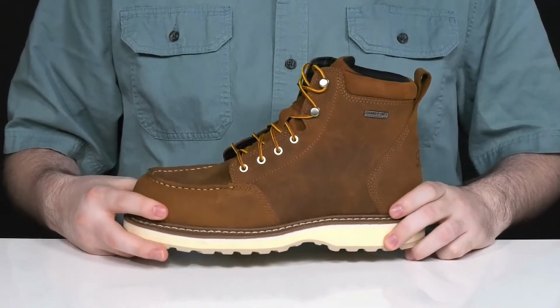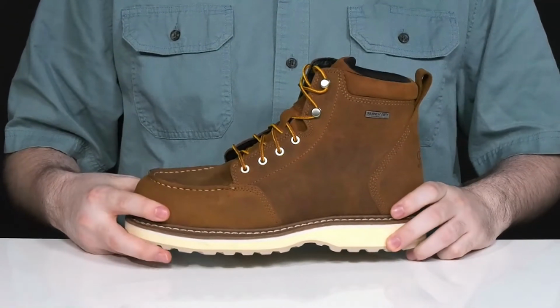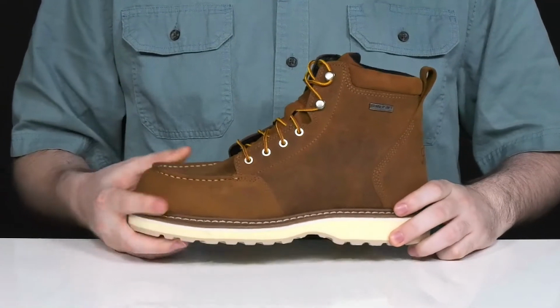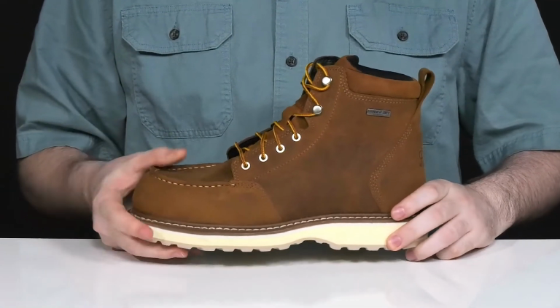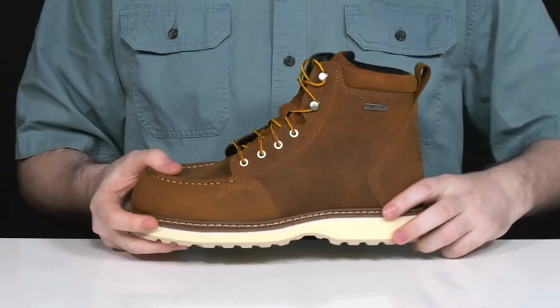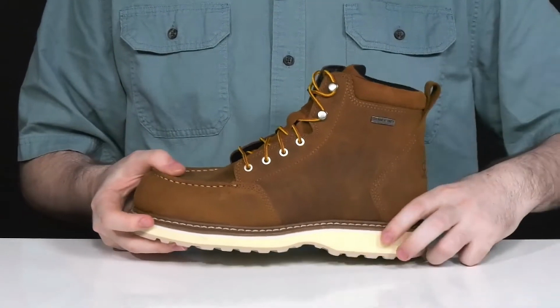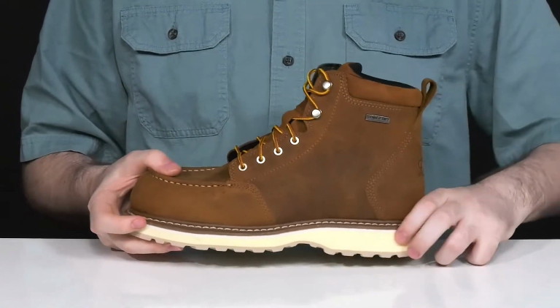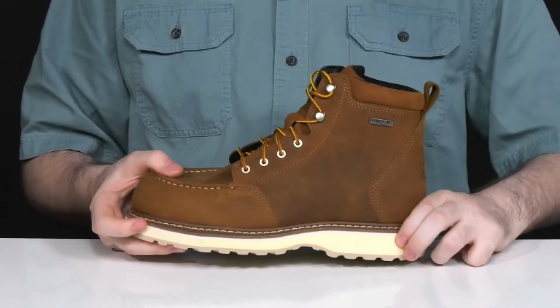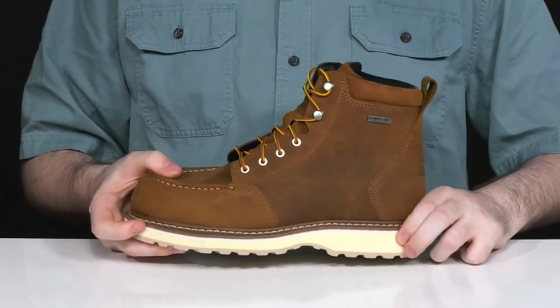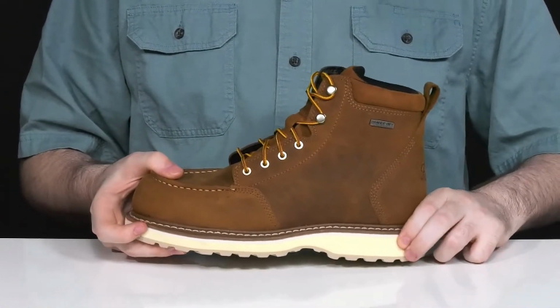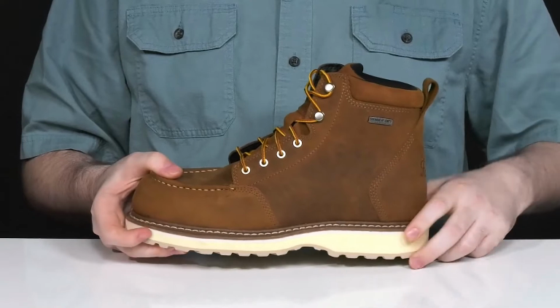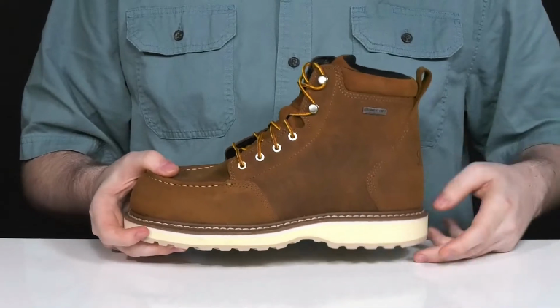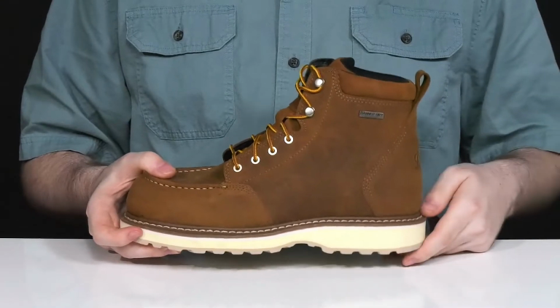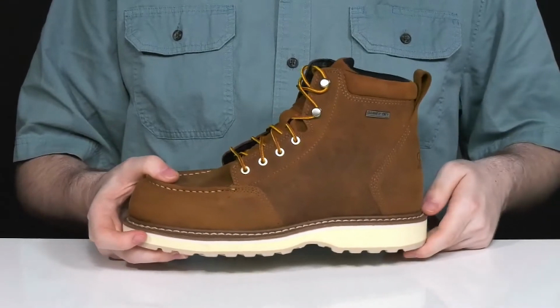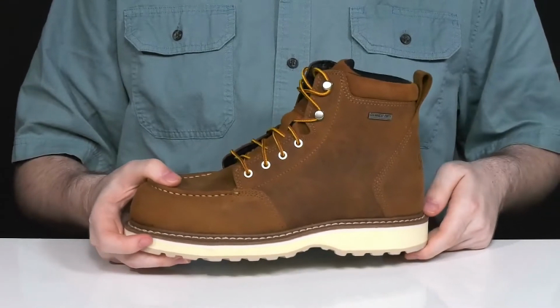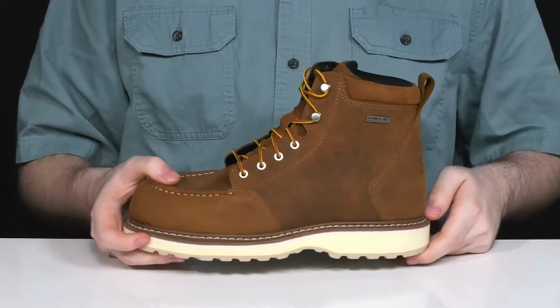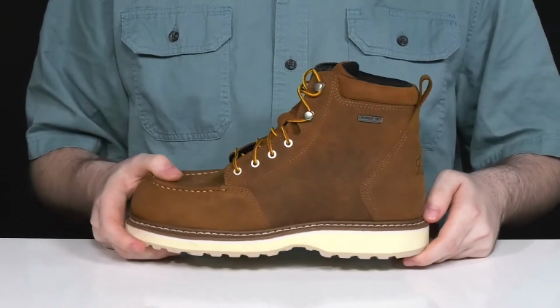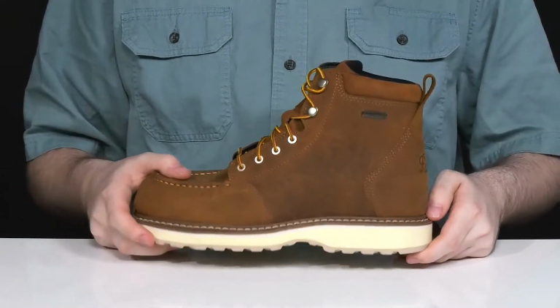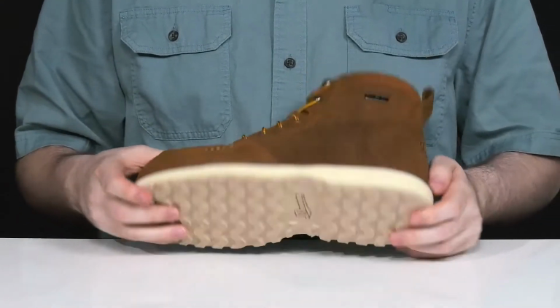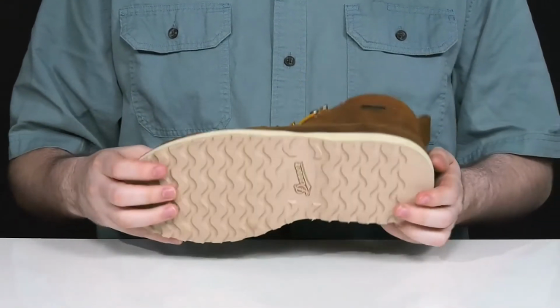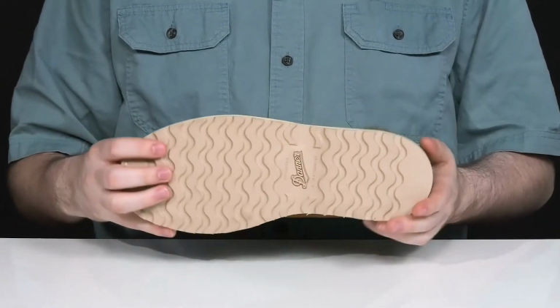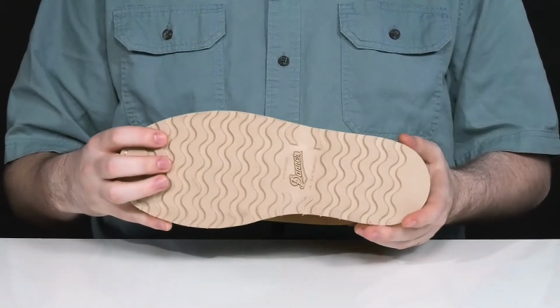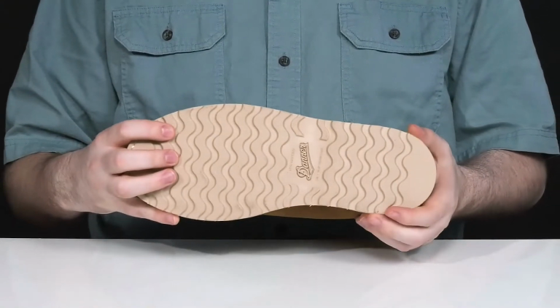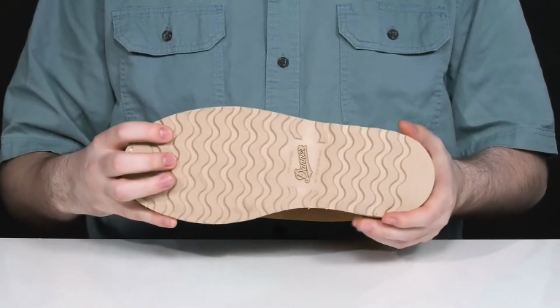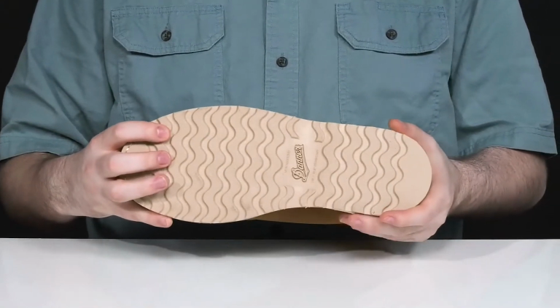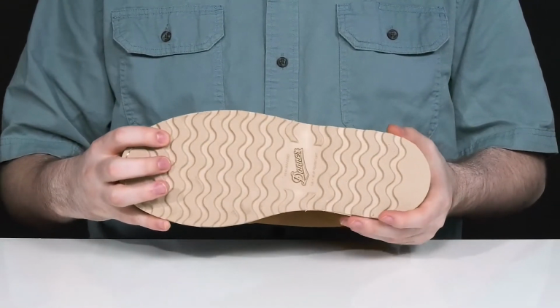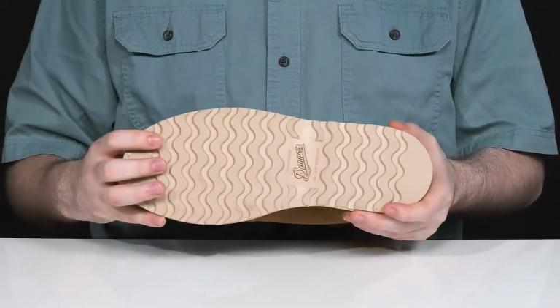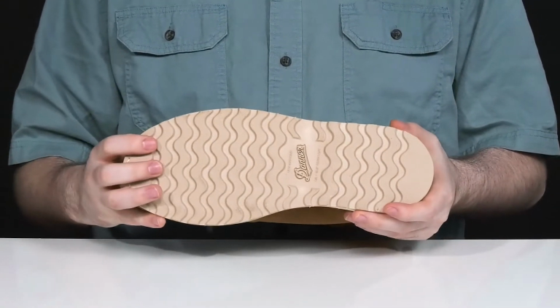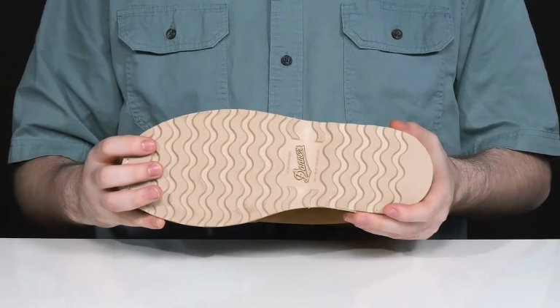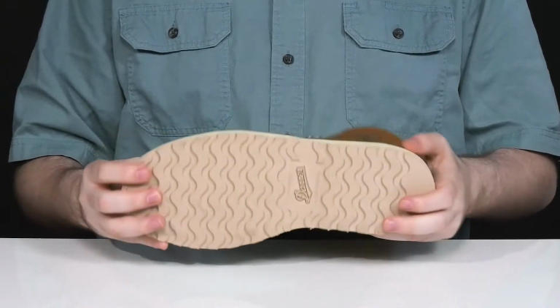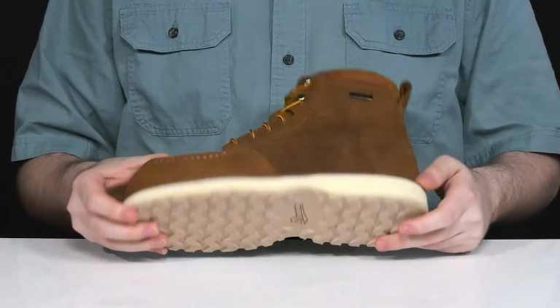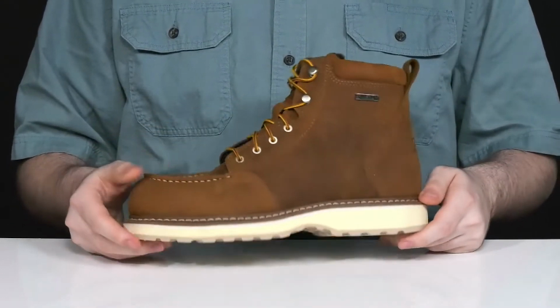Underneath it has a thin layer of EVA to give it some more bounciness, and it sits on top of a grippy rubber outsole.